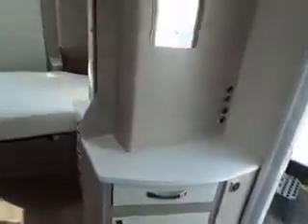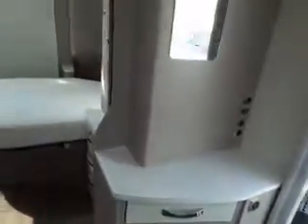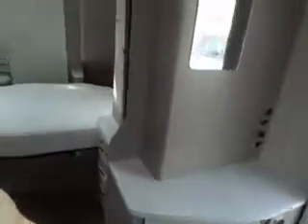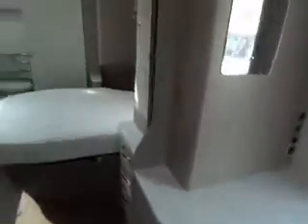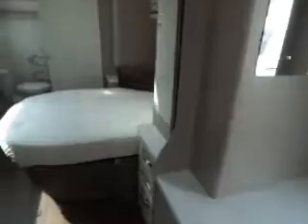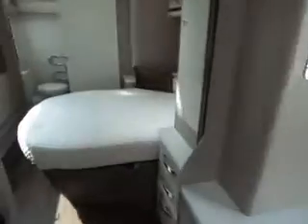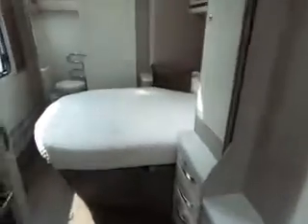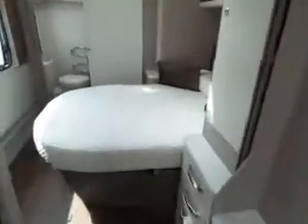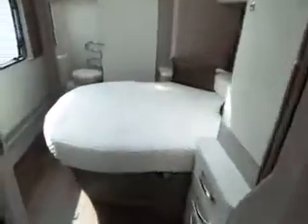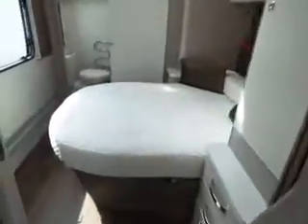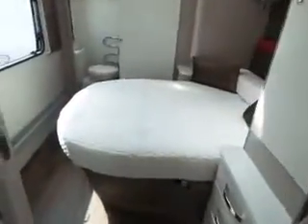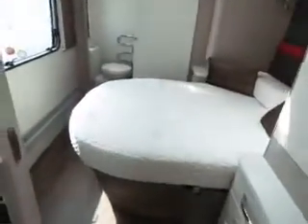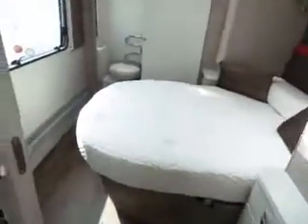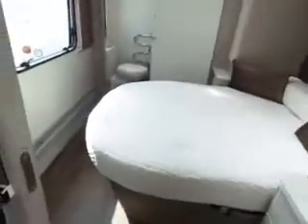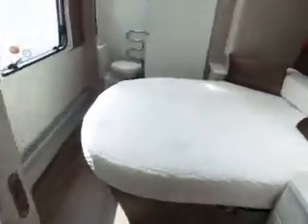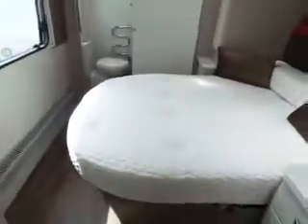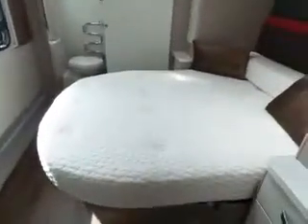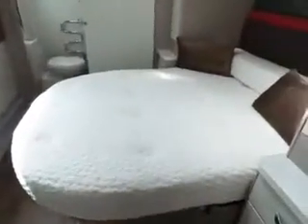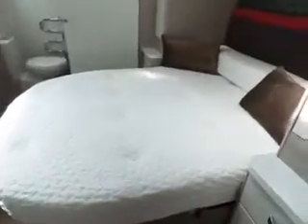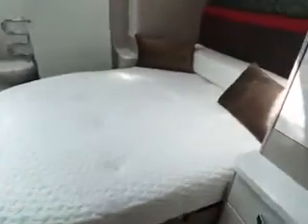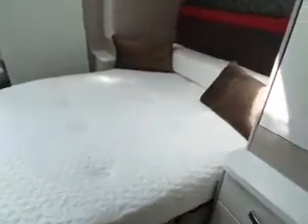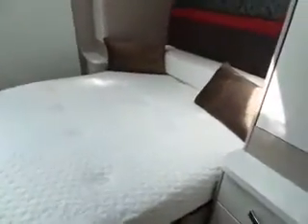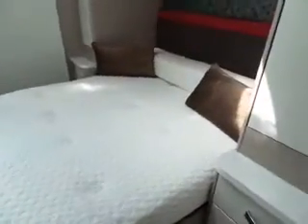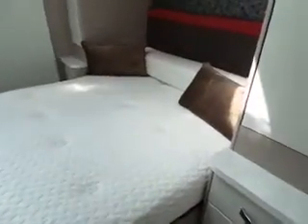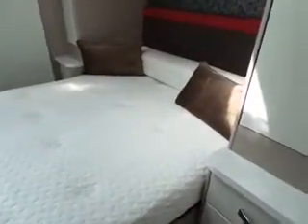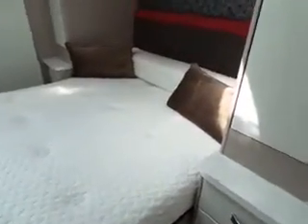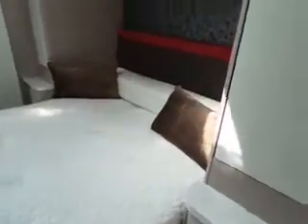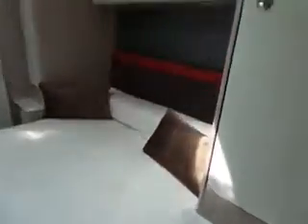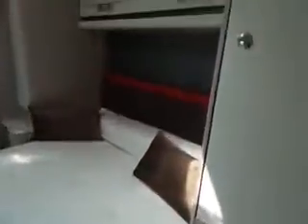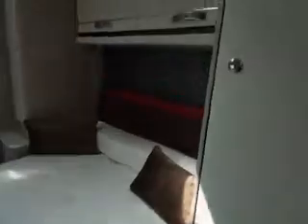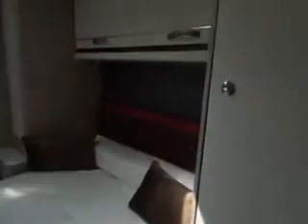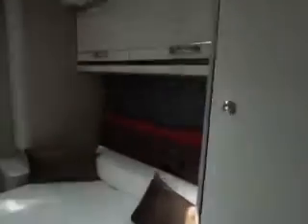As we go through that you've got your island bed with storage underneath — lovely this is, look at that.